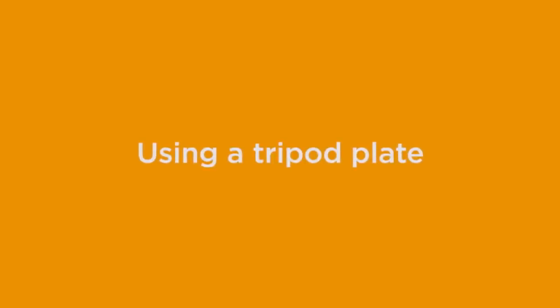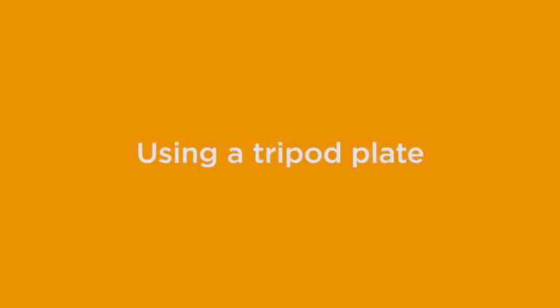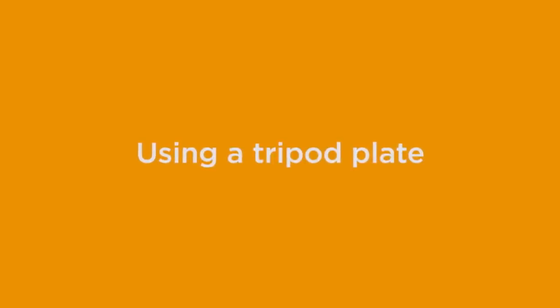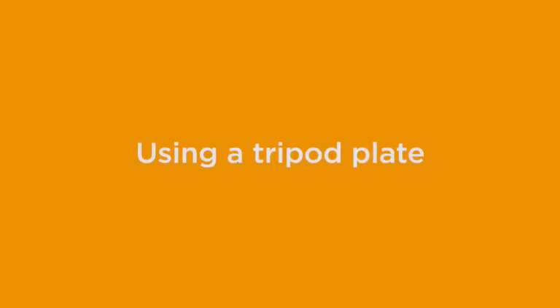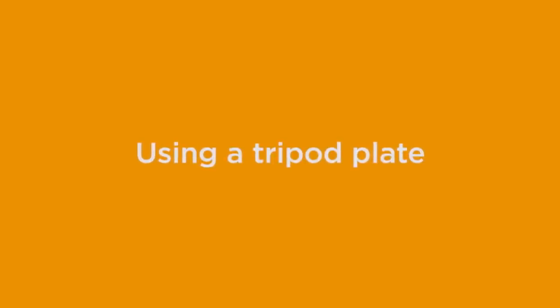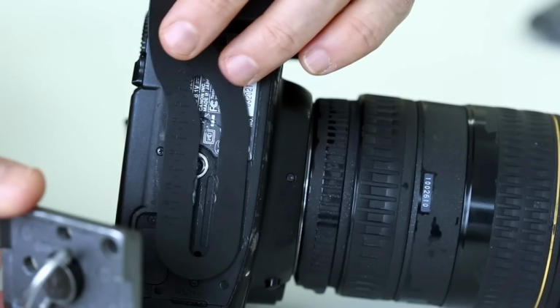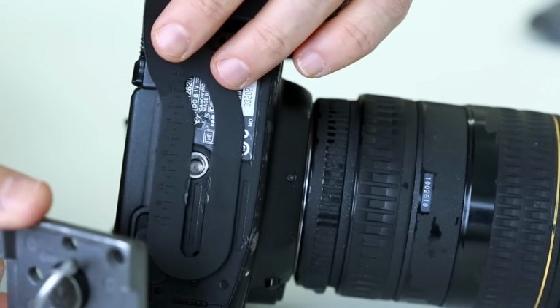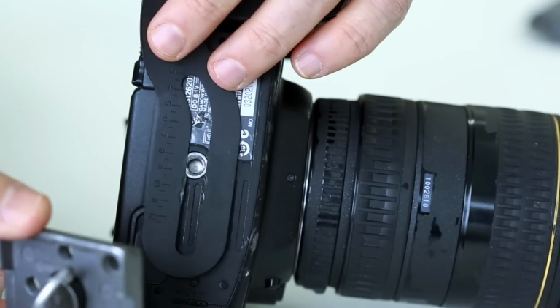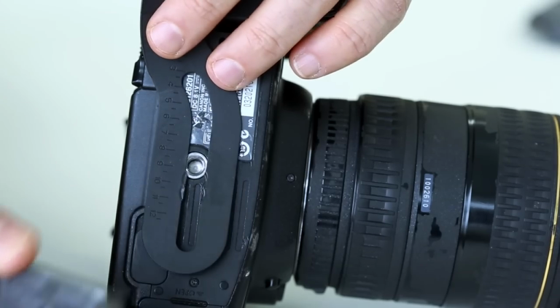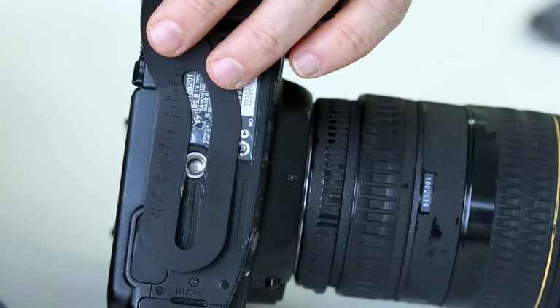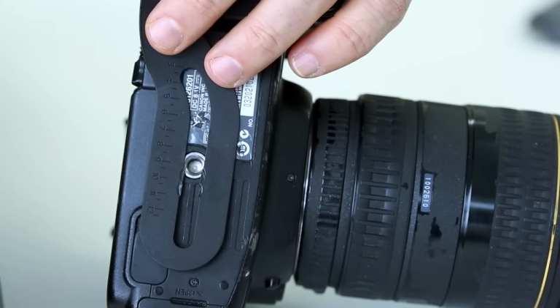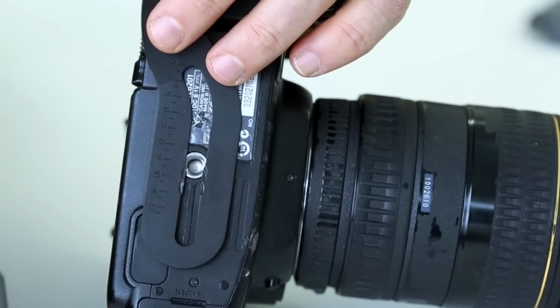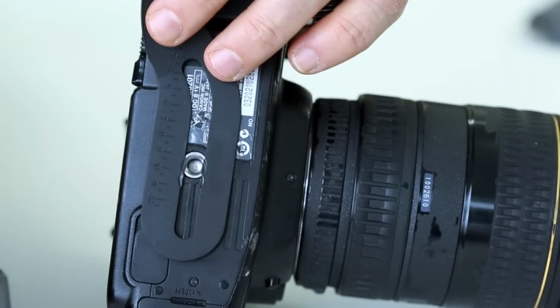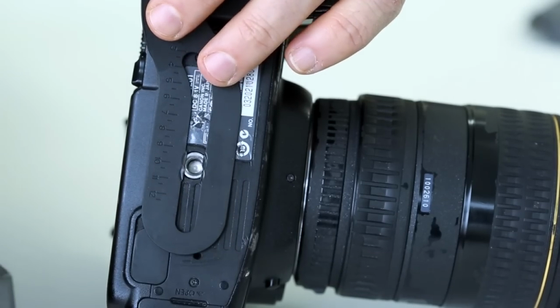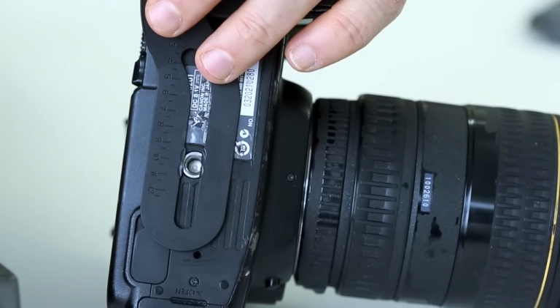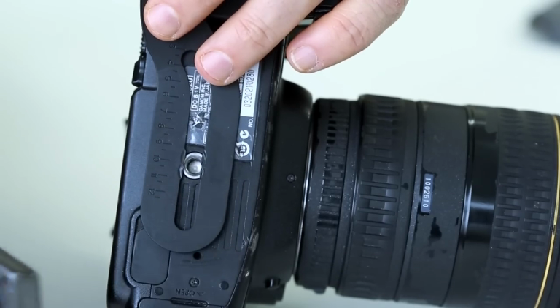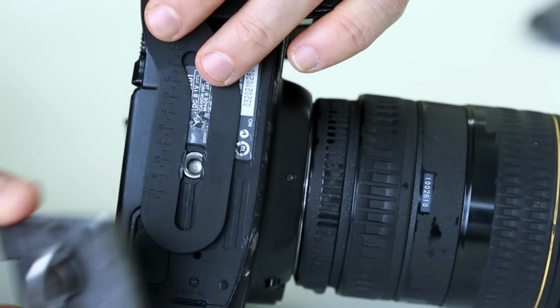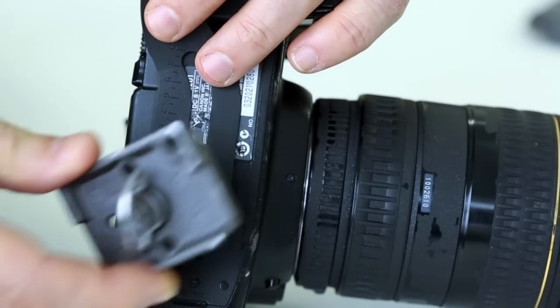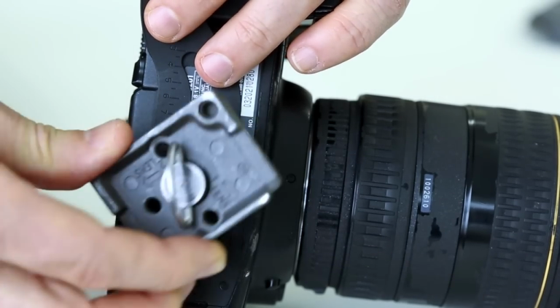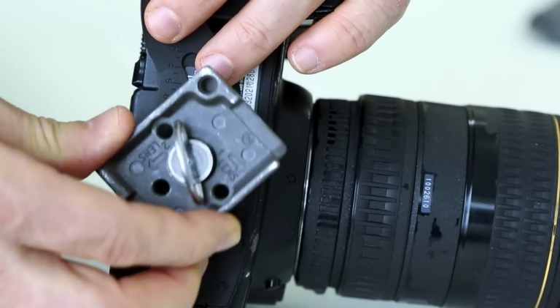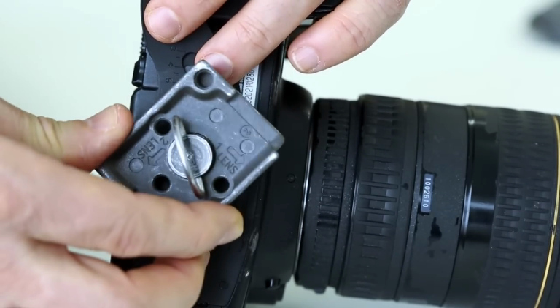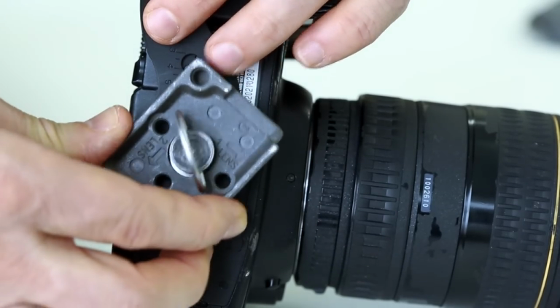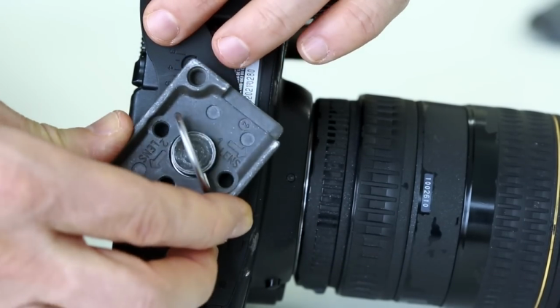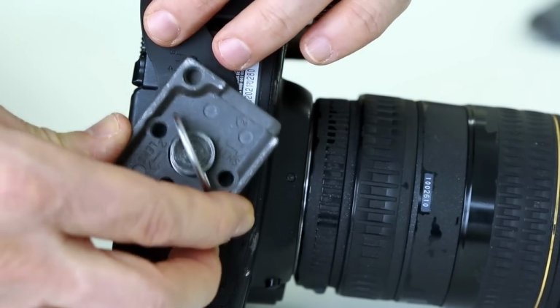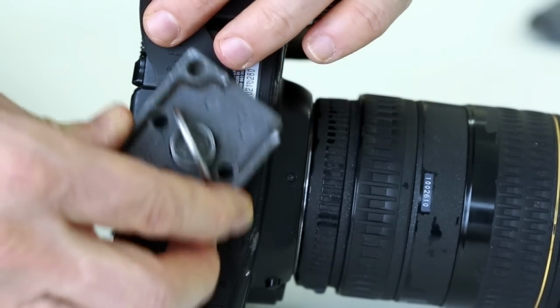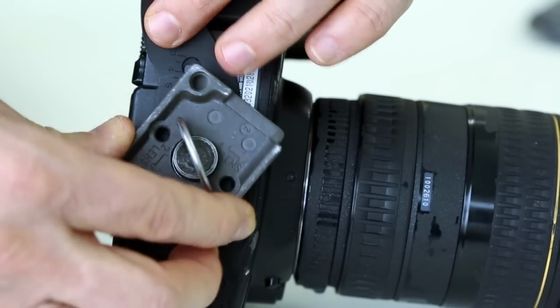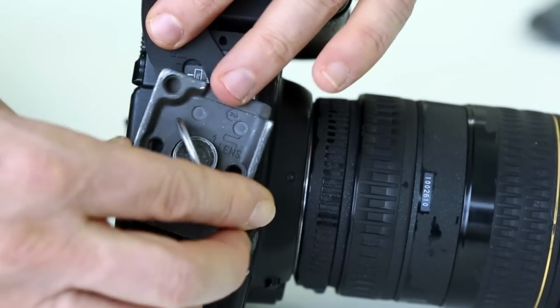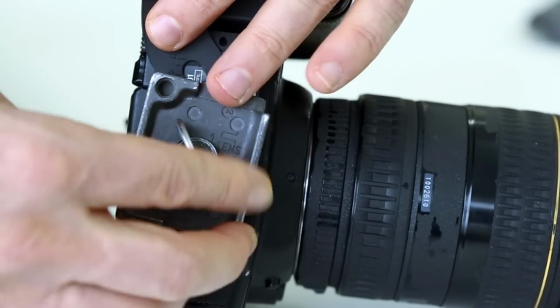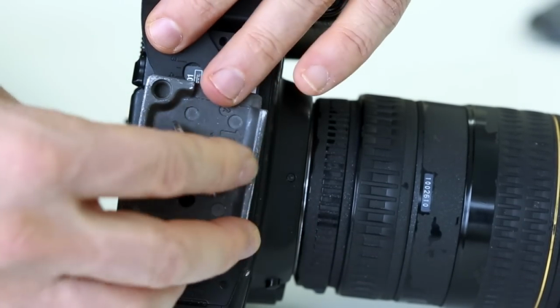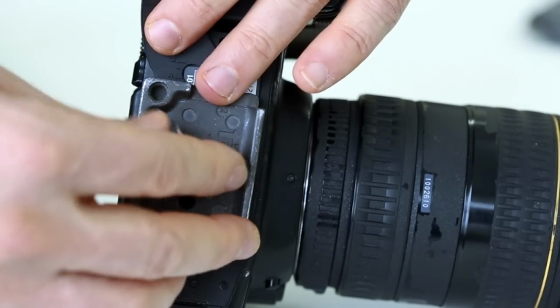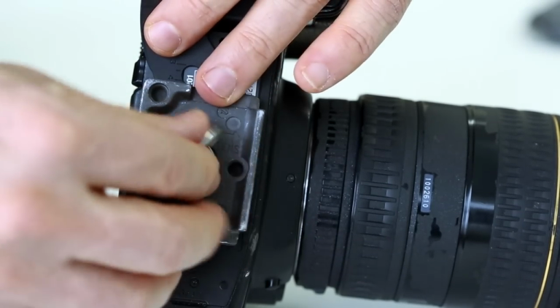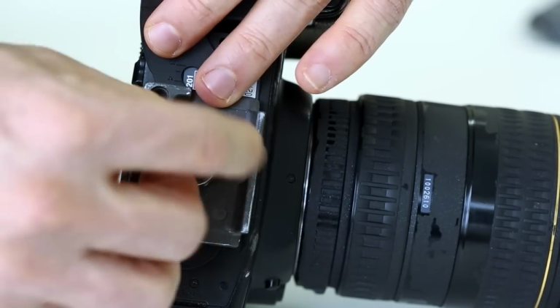If you're using your own tripod plate, use the same method to attach and adjust the hand strap.